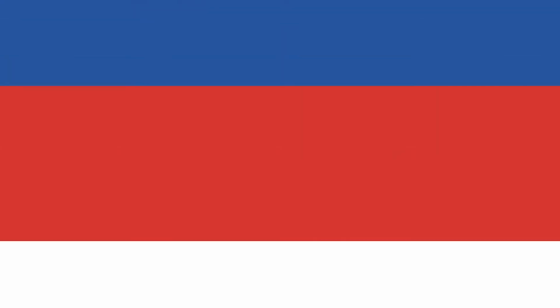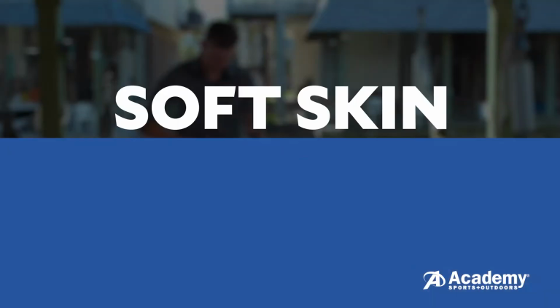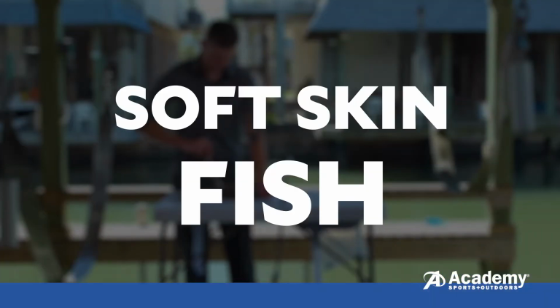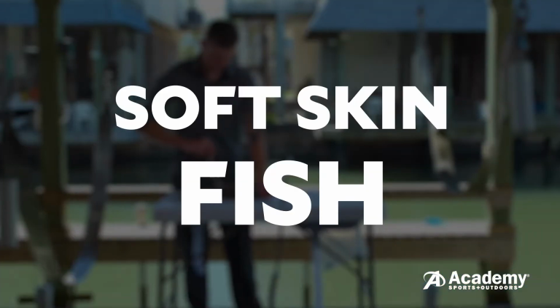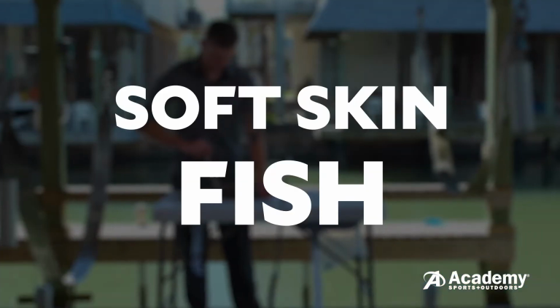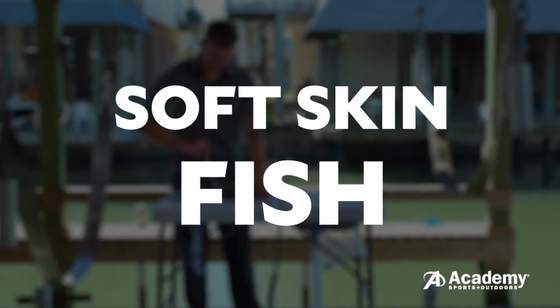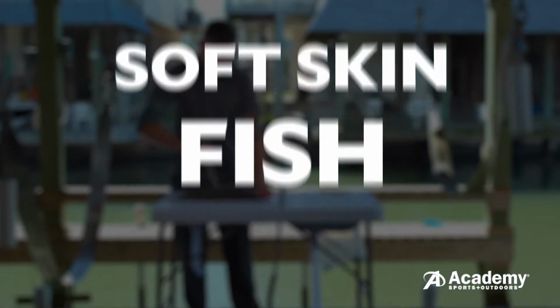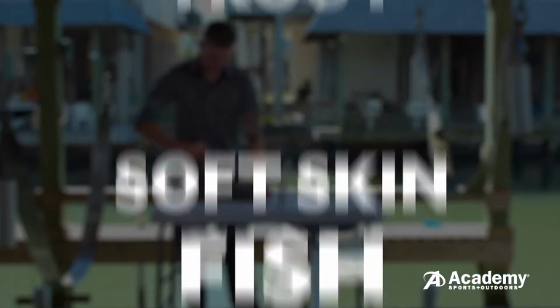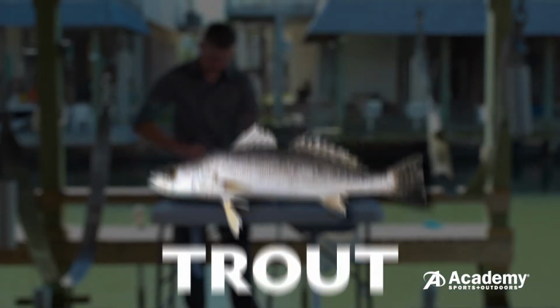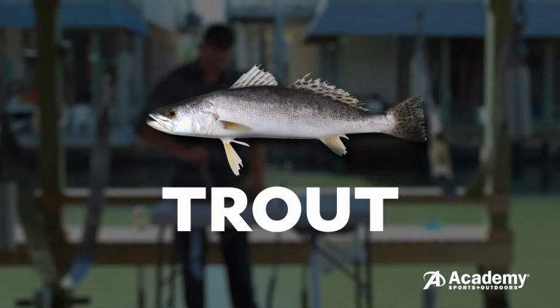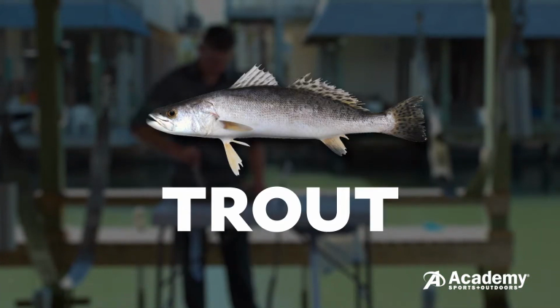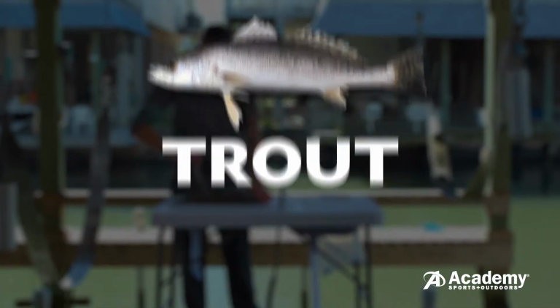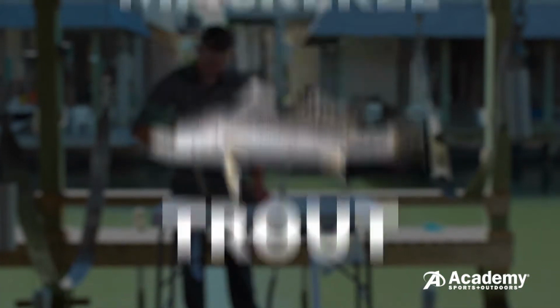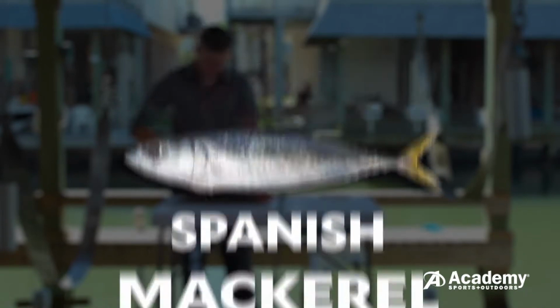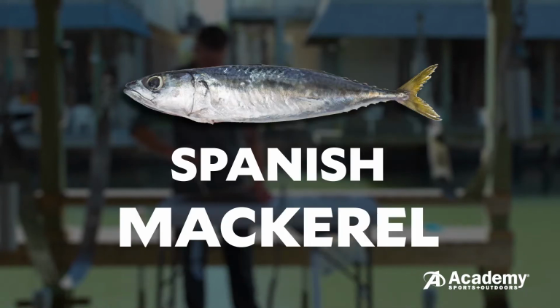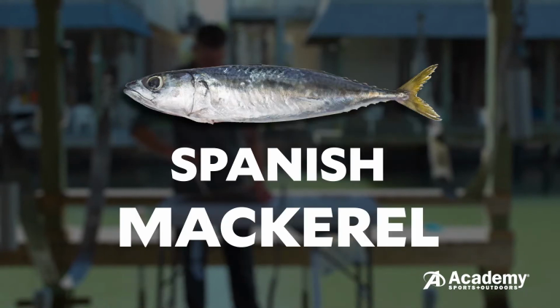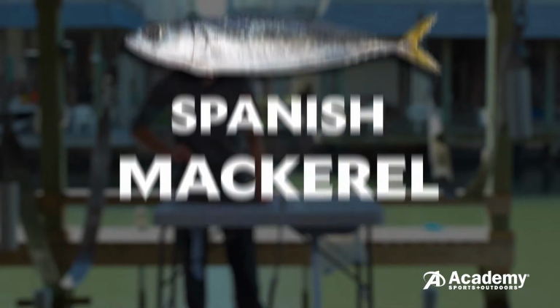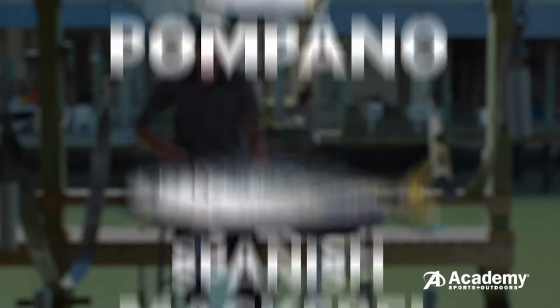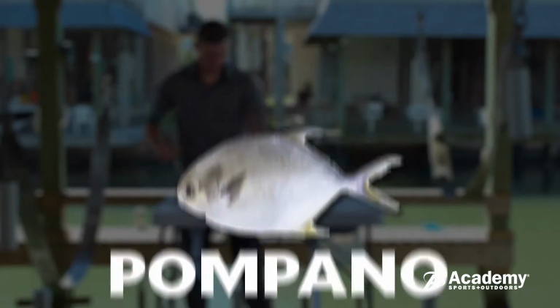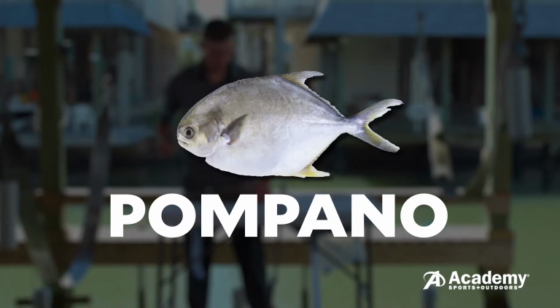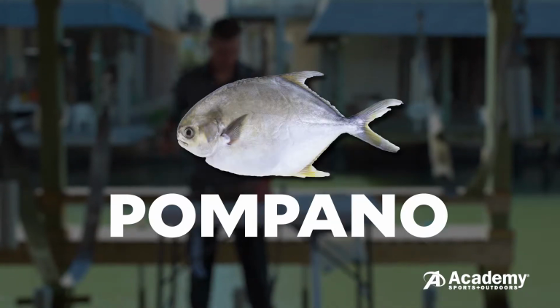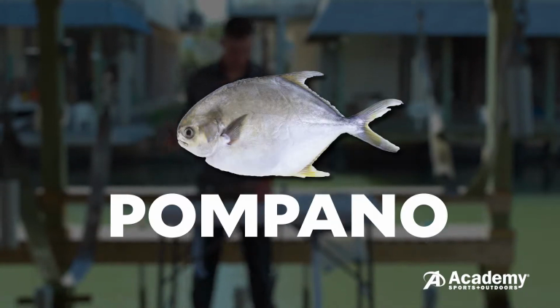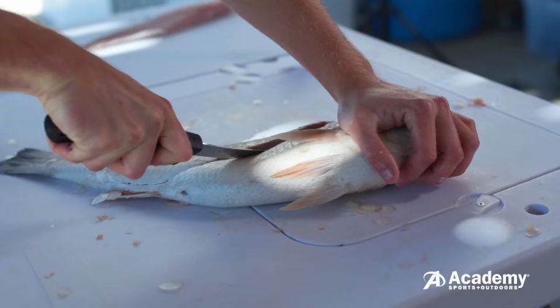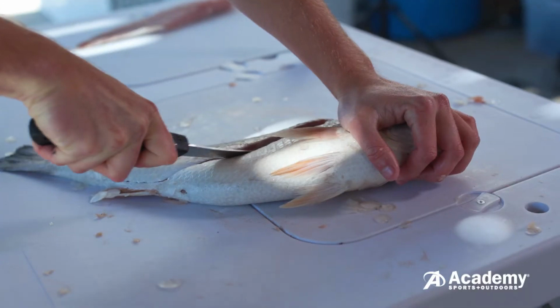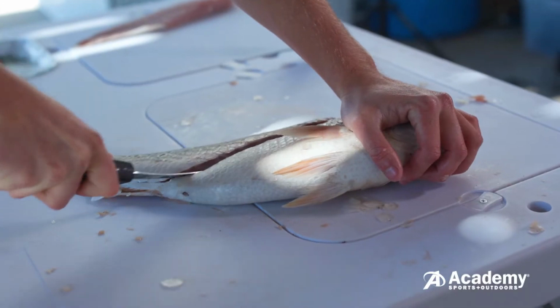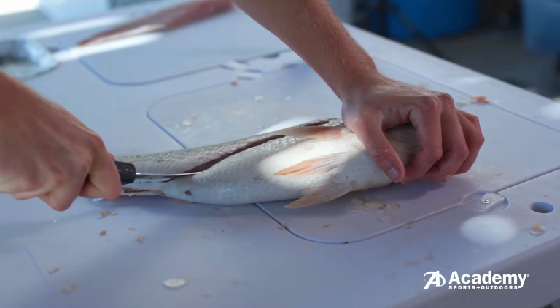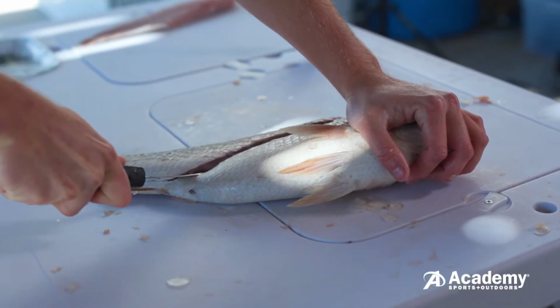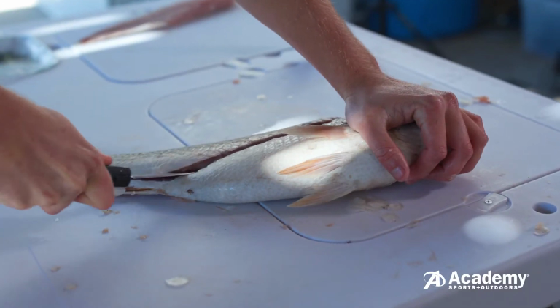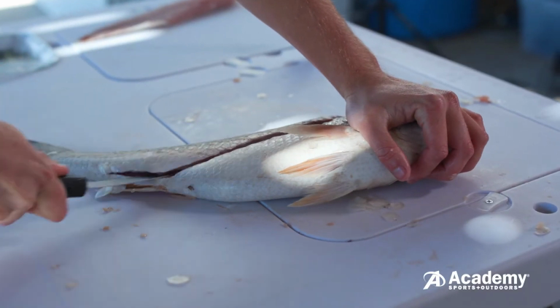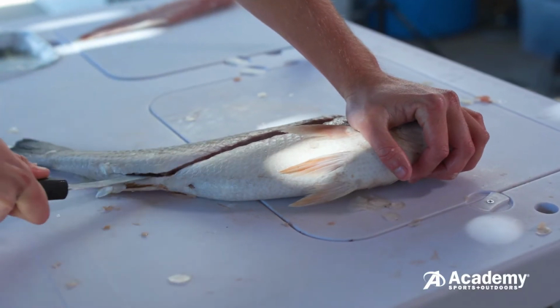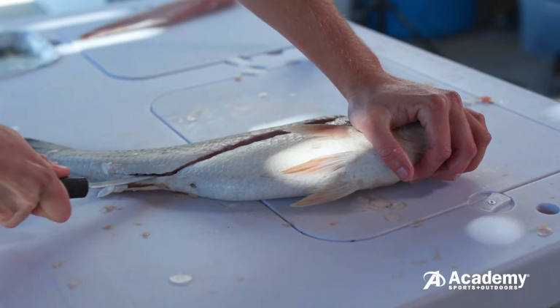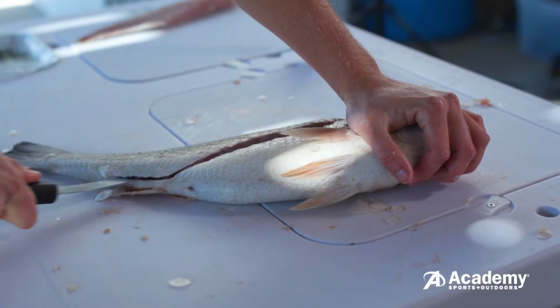Soft skinned fish like speckled trout, Spanish mackerel, and pompano will be filleted the same as a scaled fish.